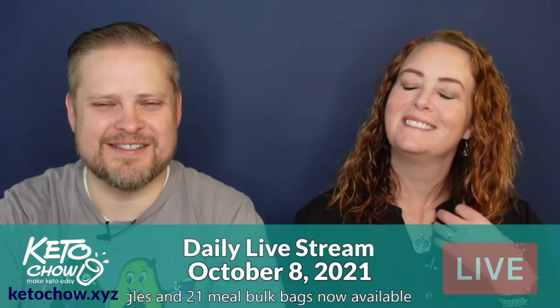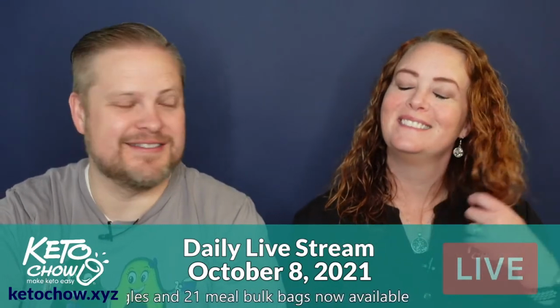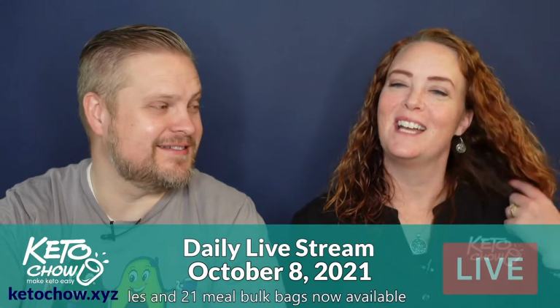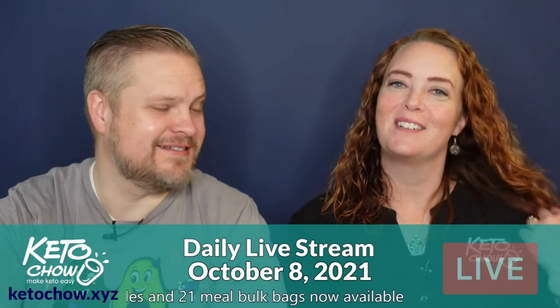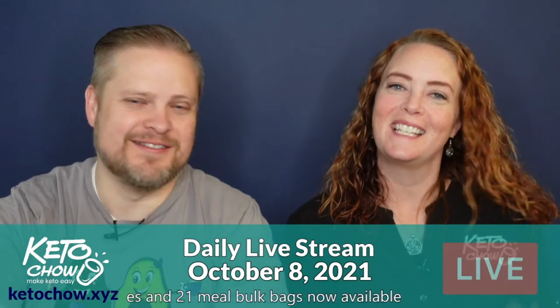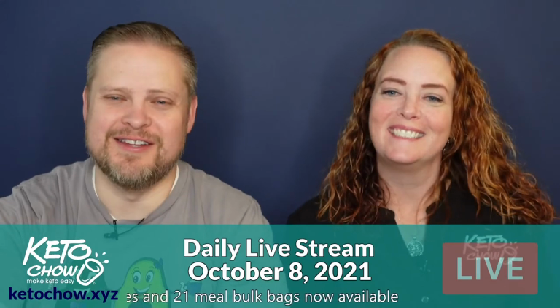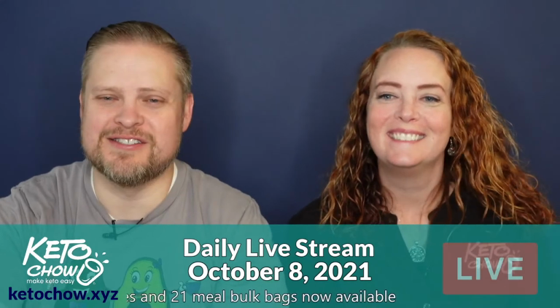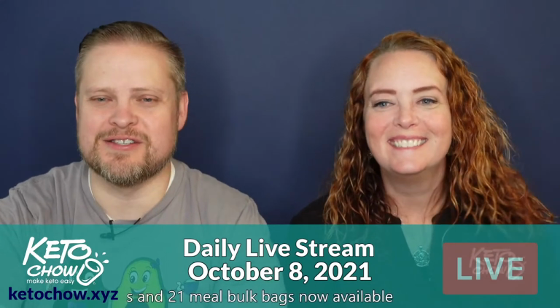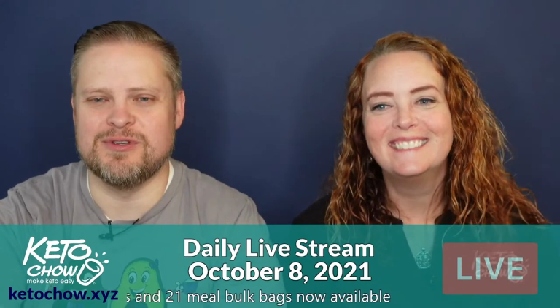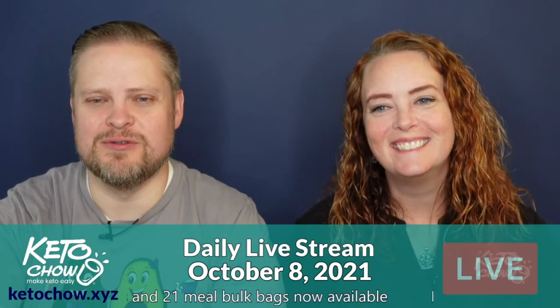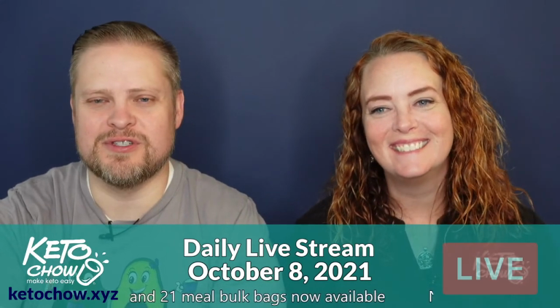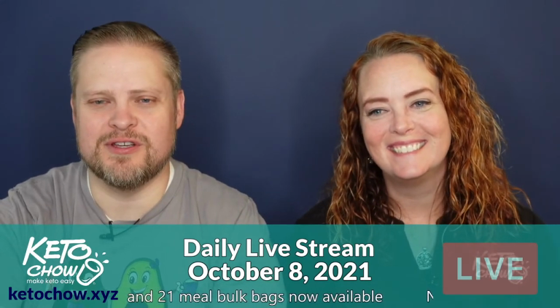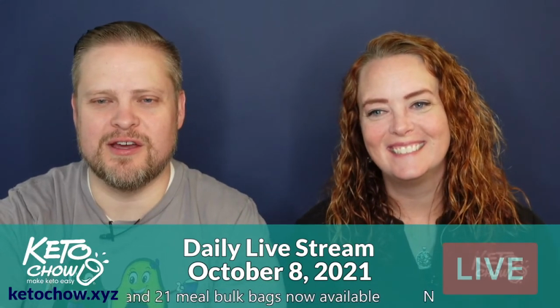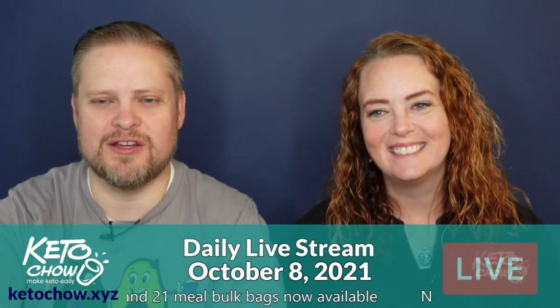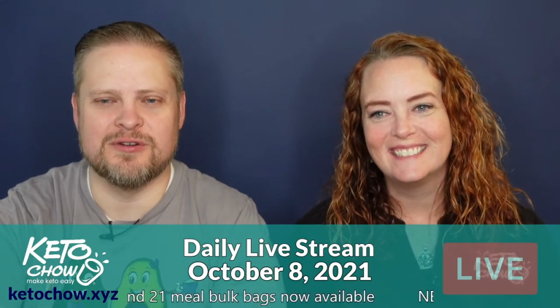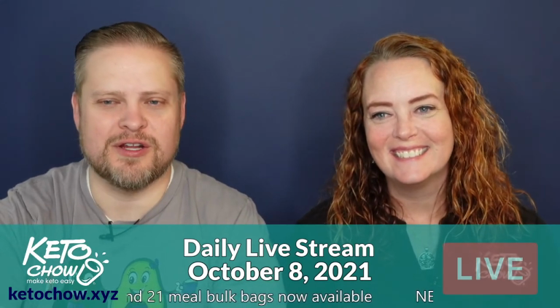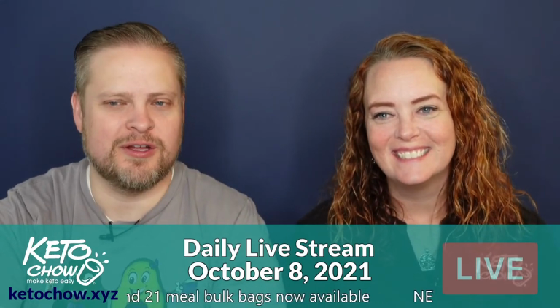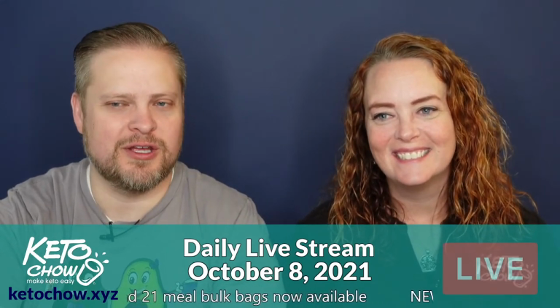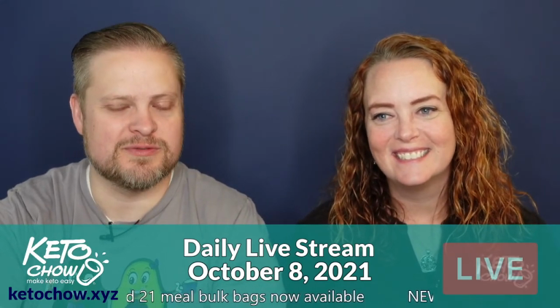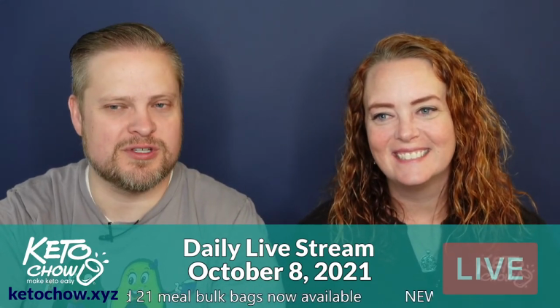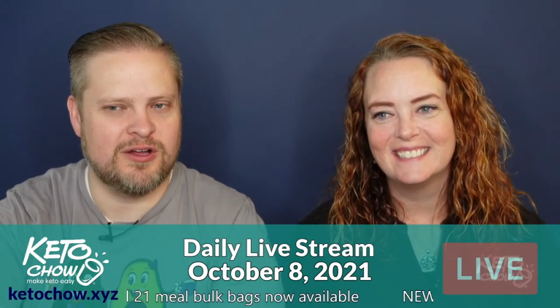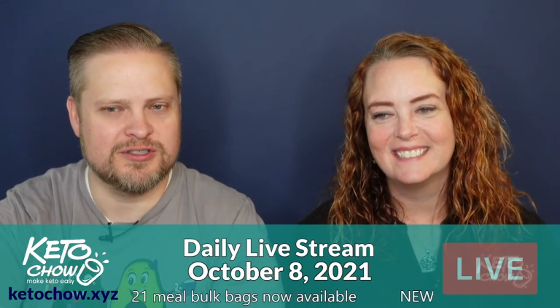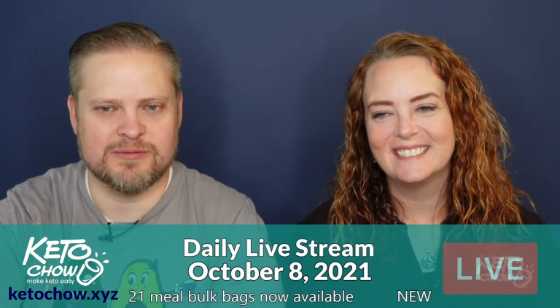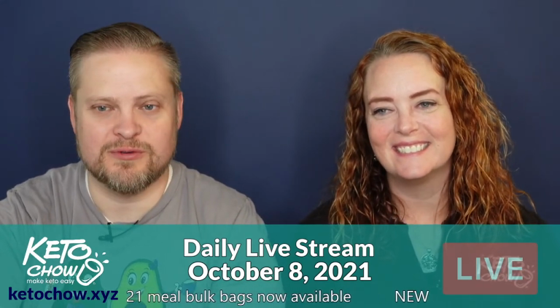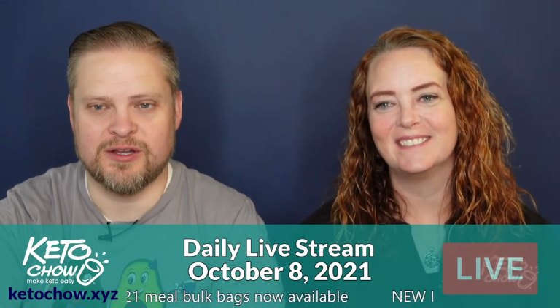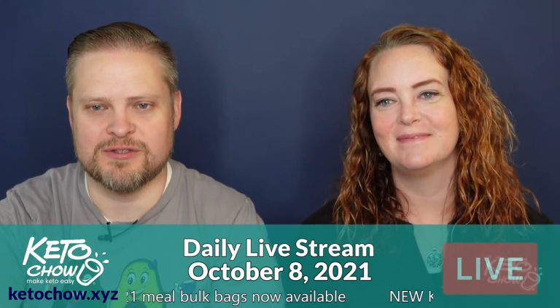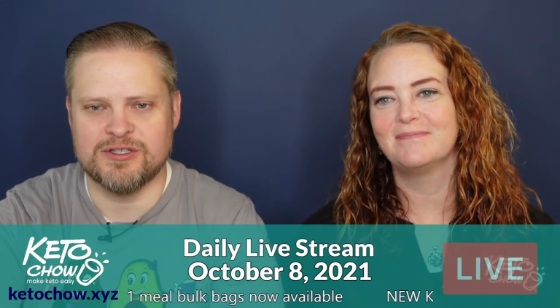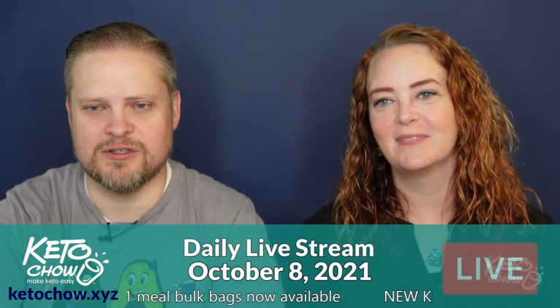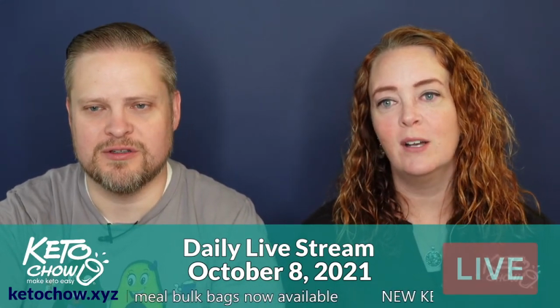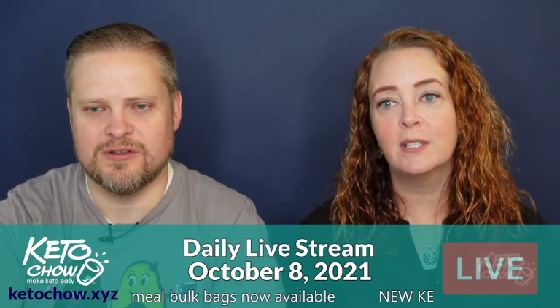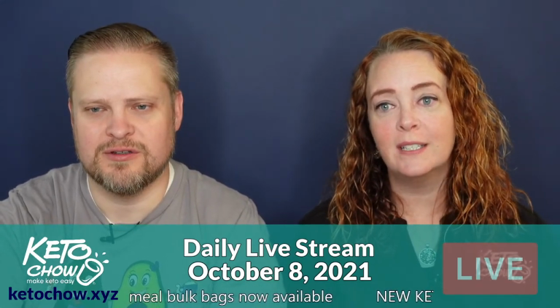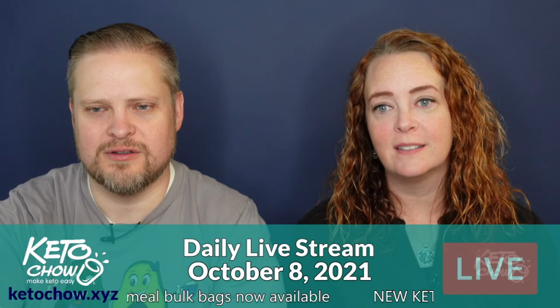Dania says she's using Keto Chow to help her husband's Alzheimer's. That's amazing — well, good!